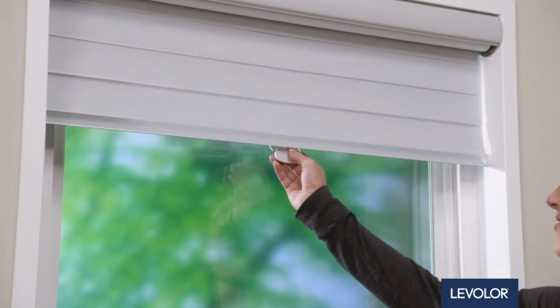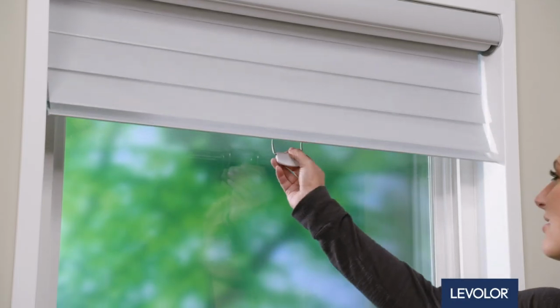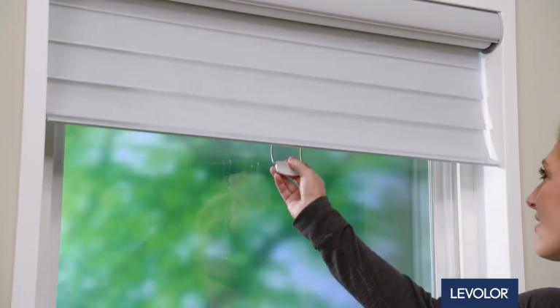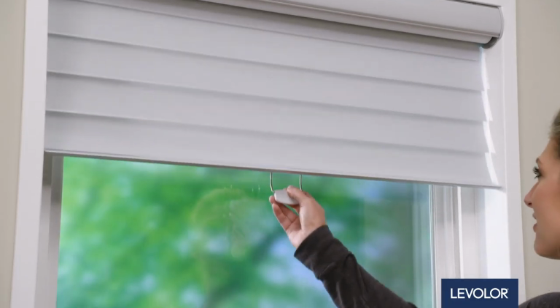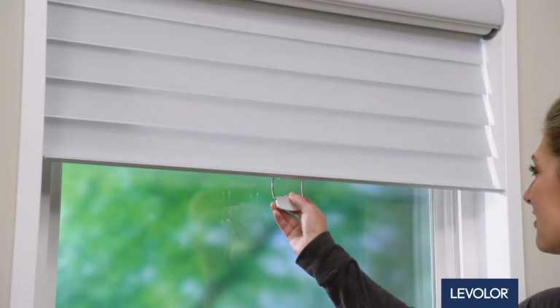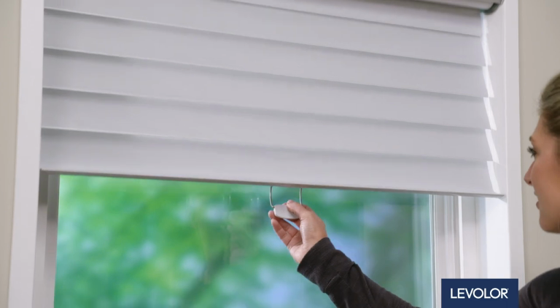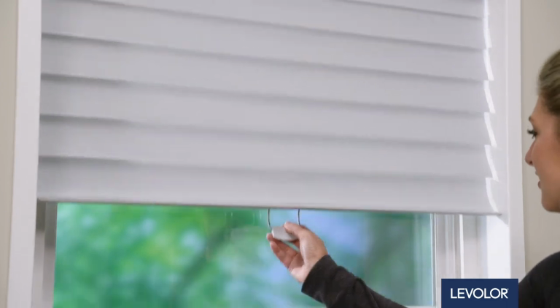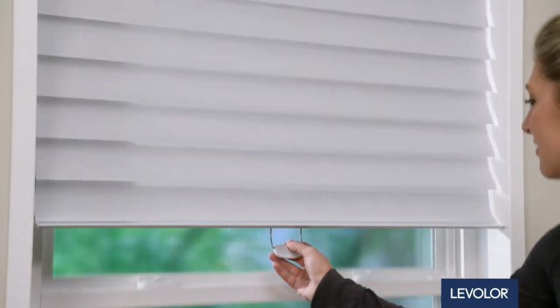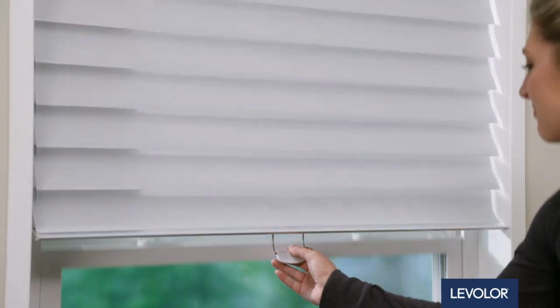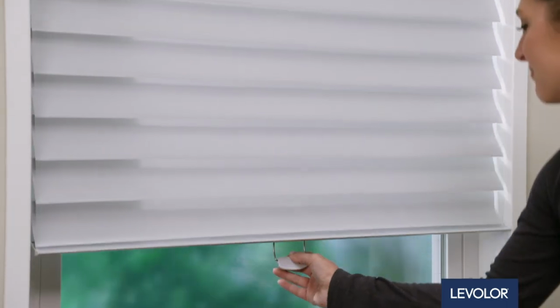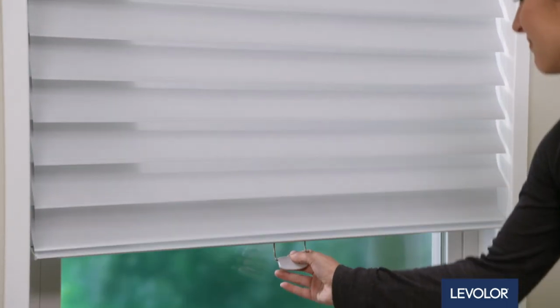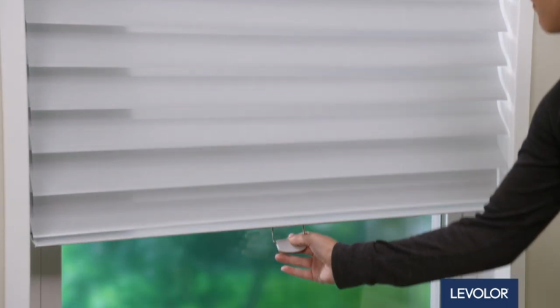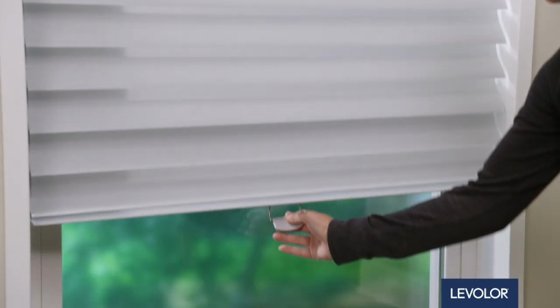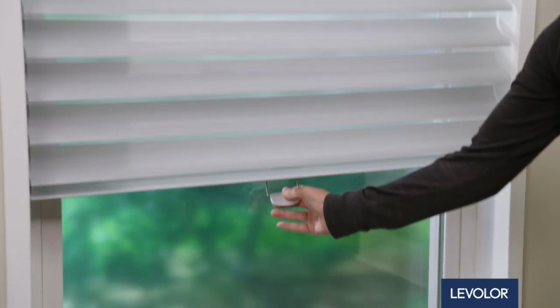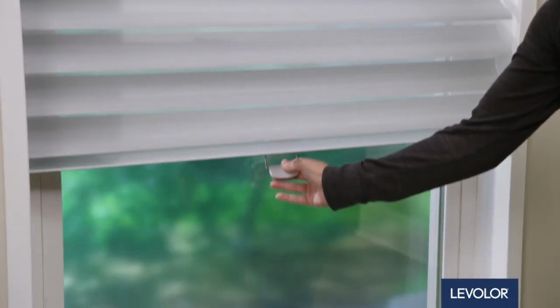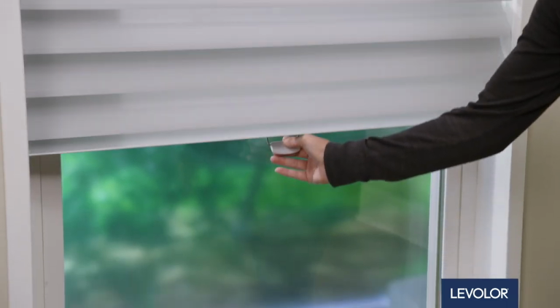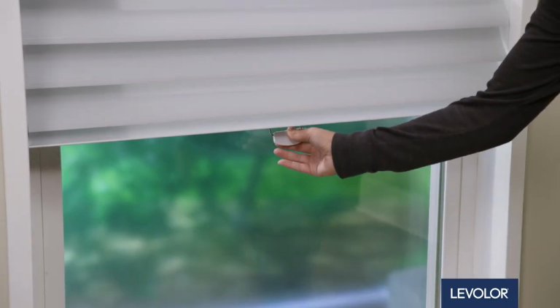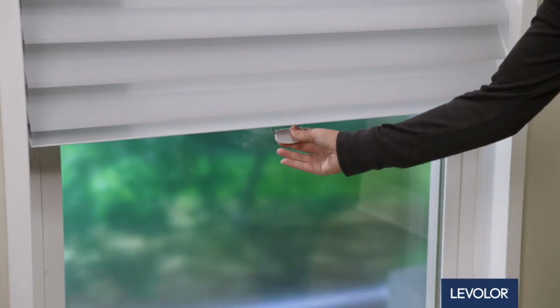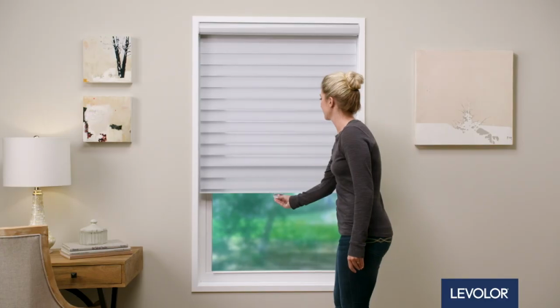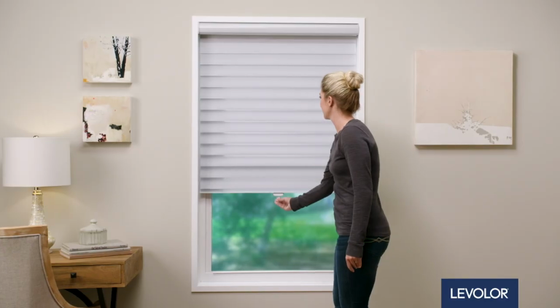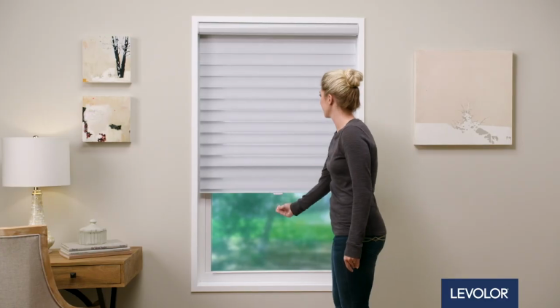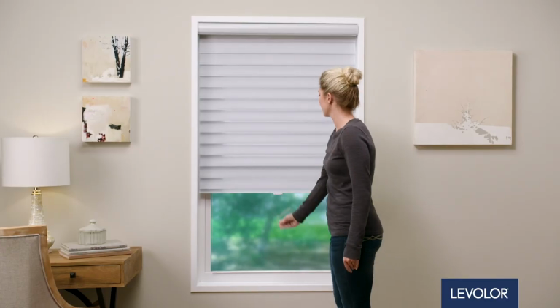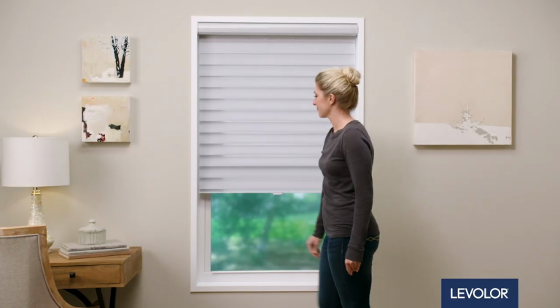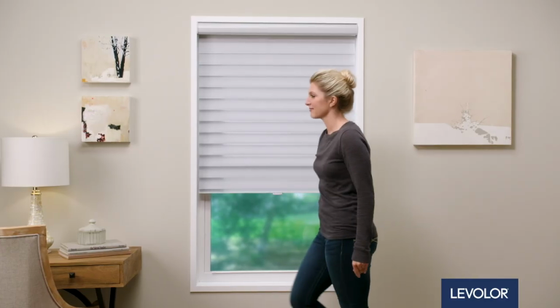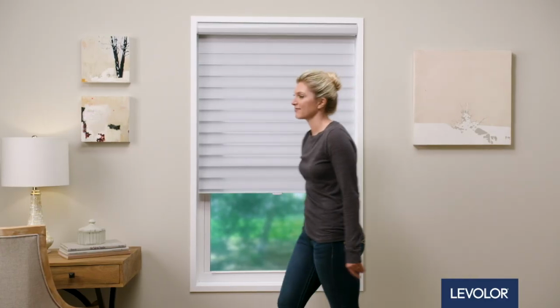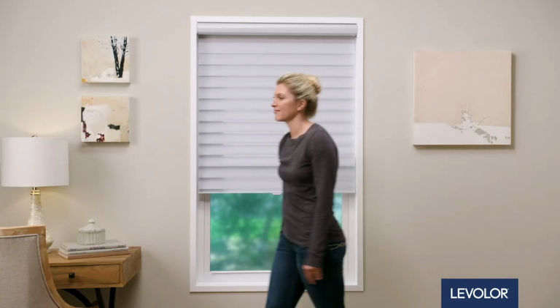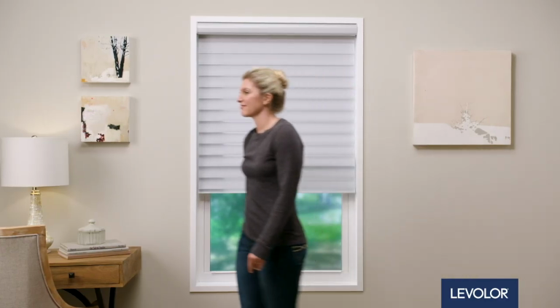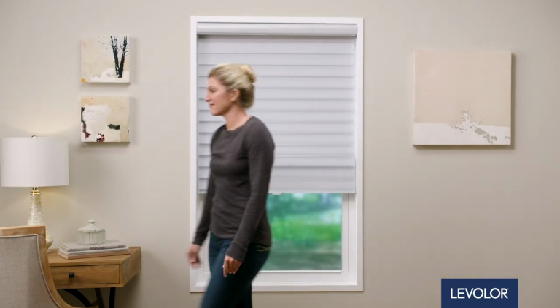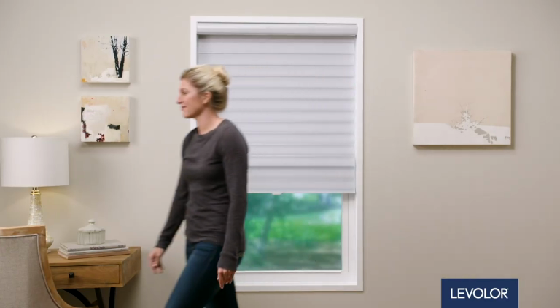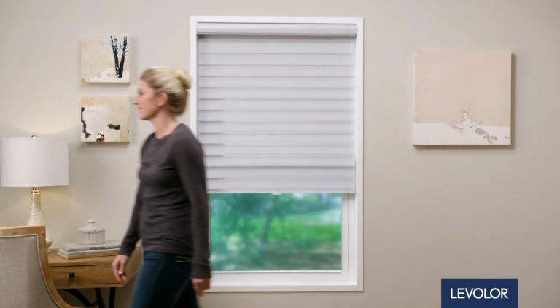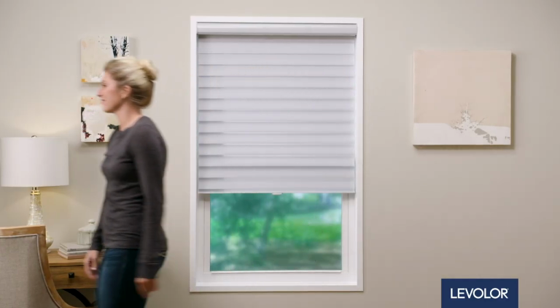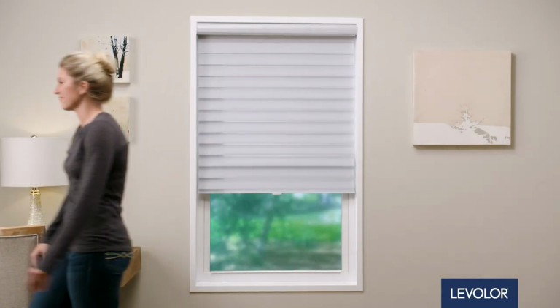You're all set and ready to start enjoying your Levolor shades today, tomorrow and every day.